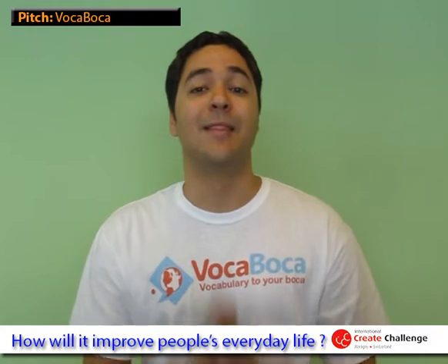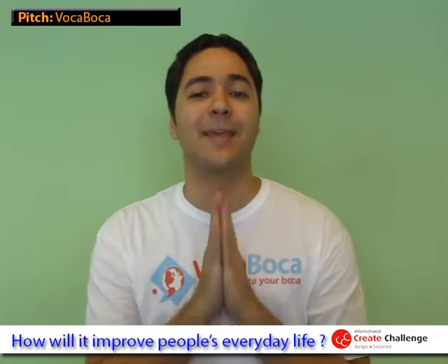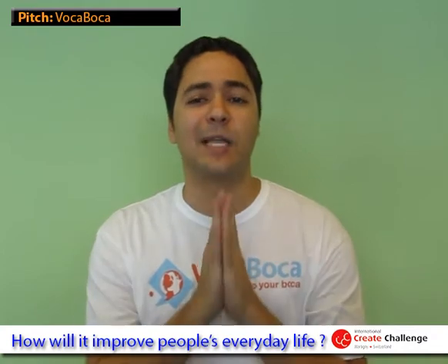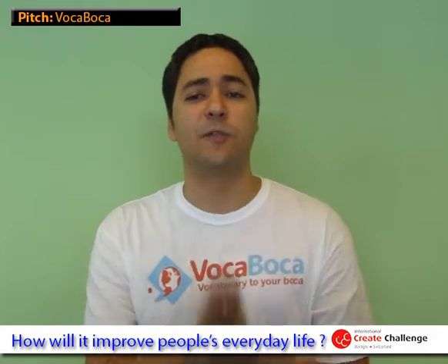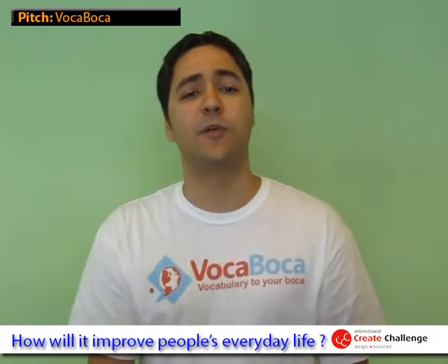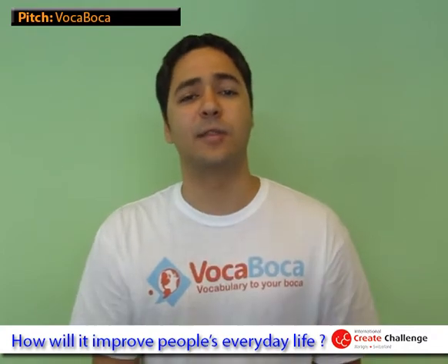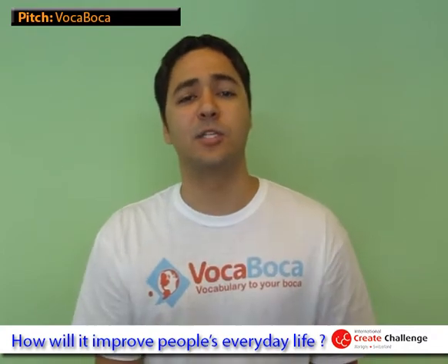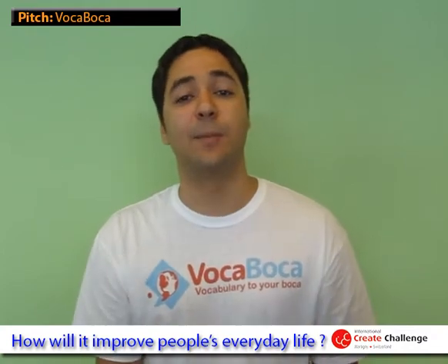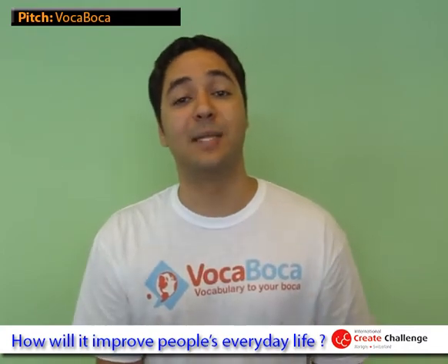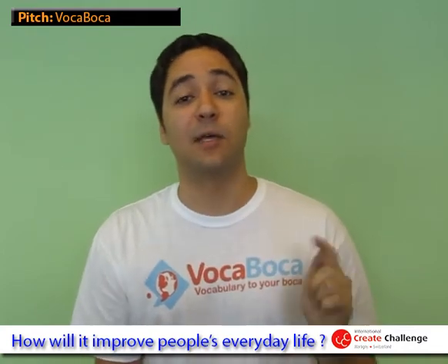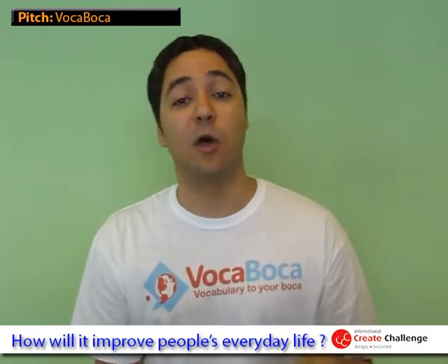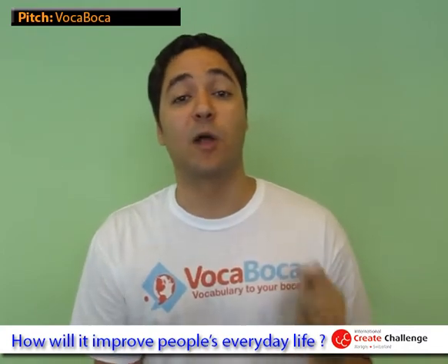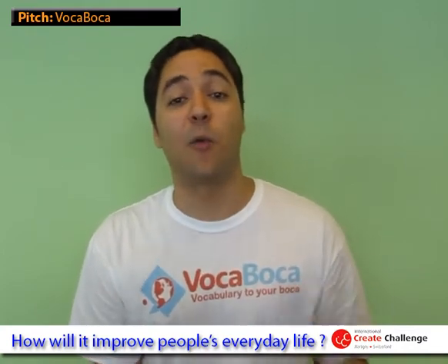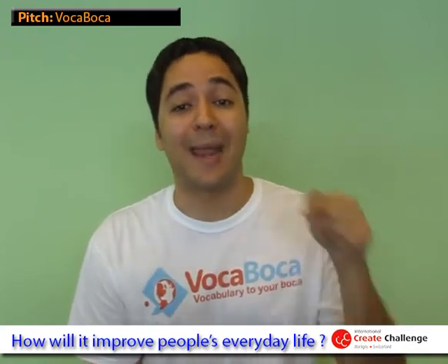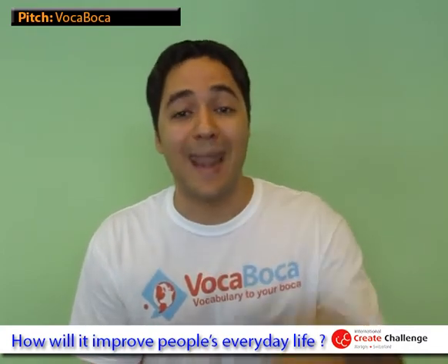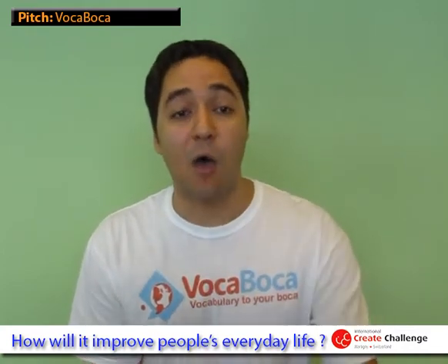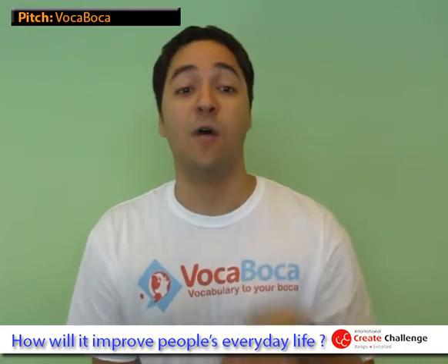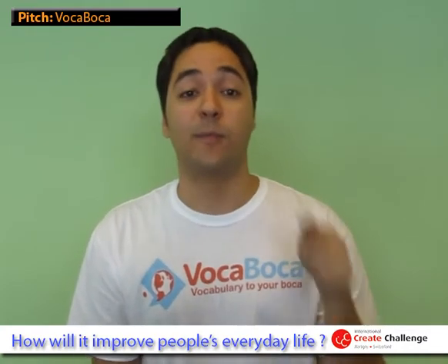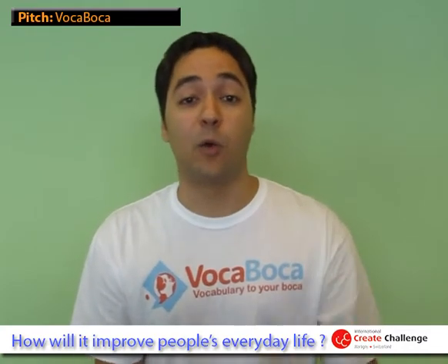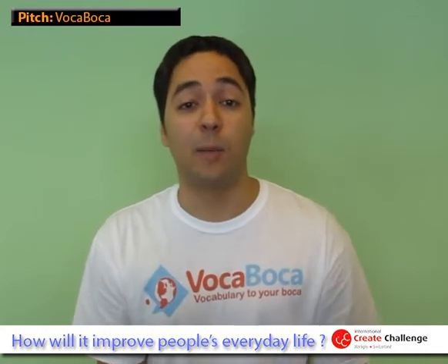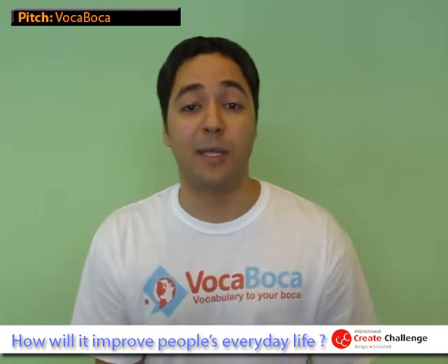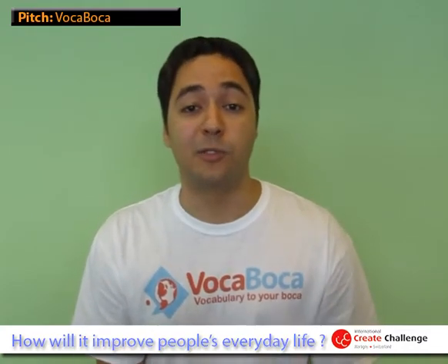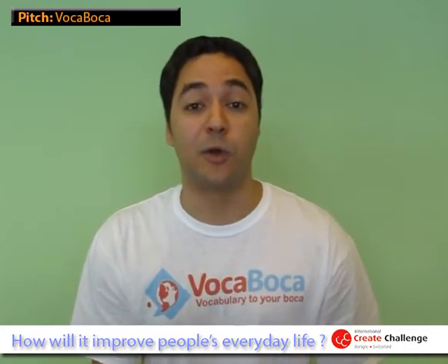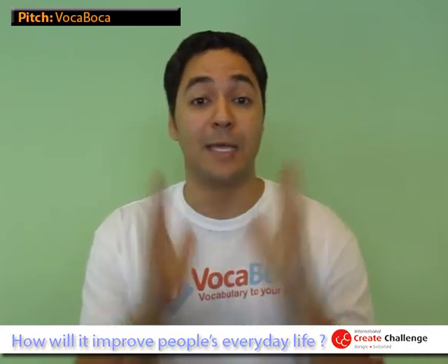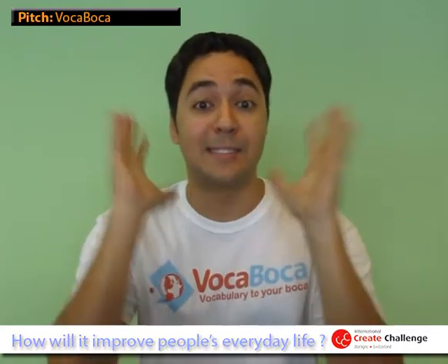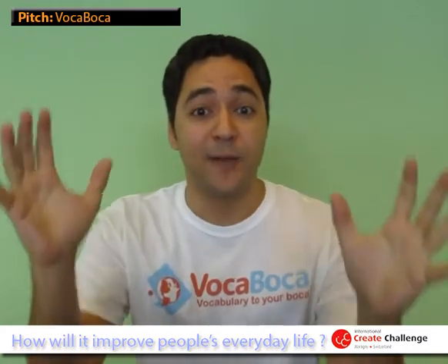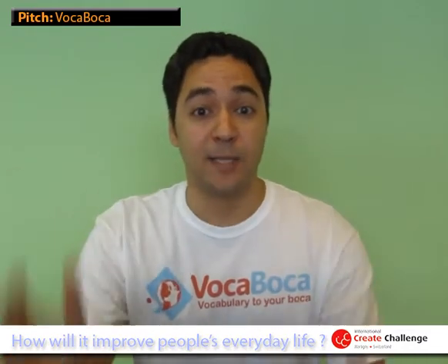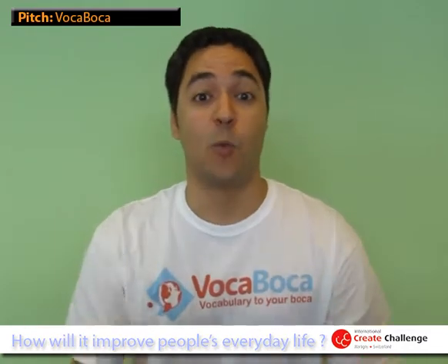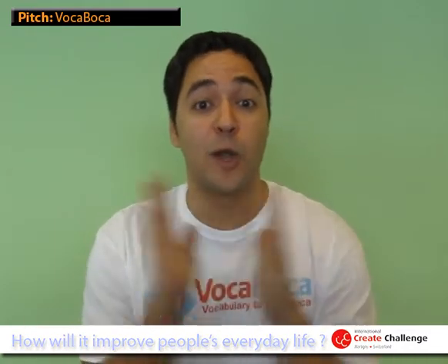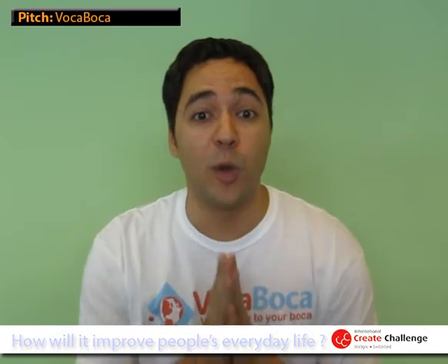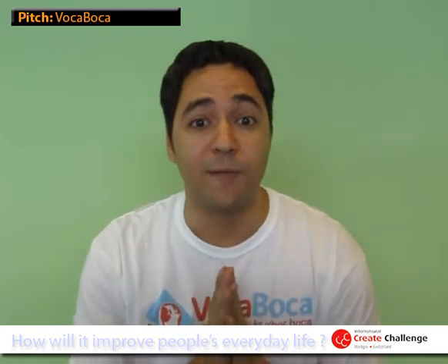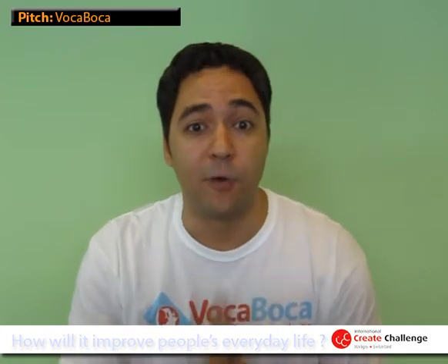Thanks a lot for your attention and please download VokaVoka now from the Google Play Store. It's free! What are you waiting for?